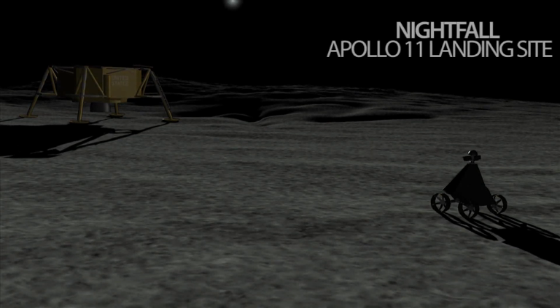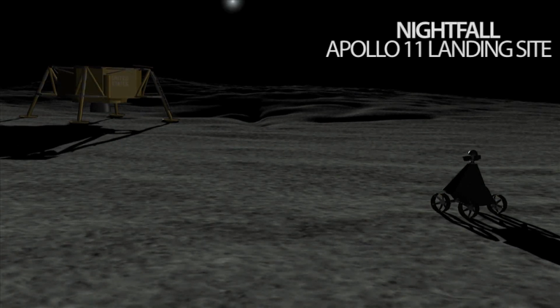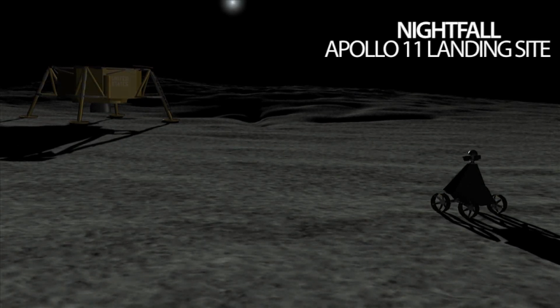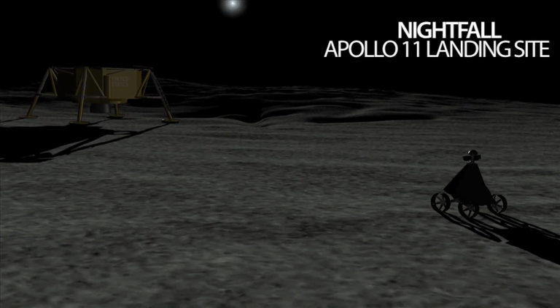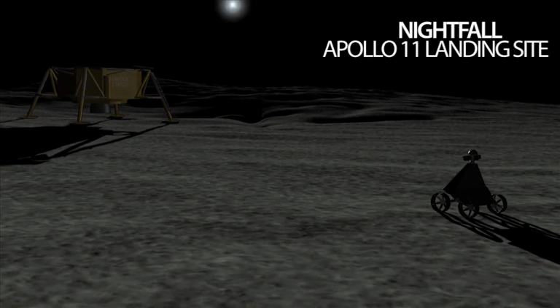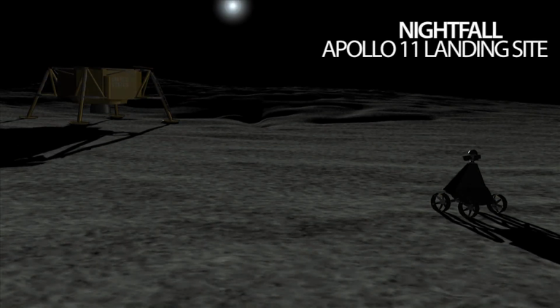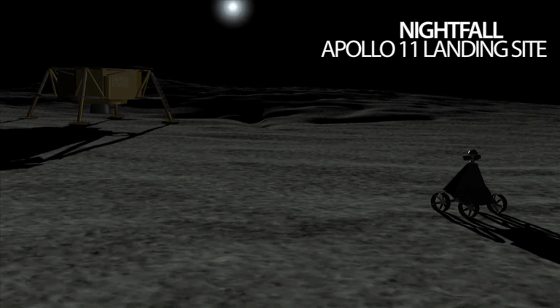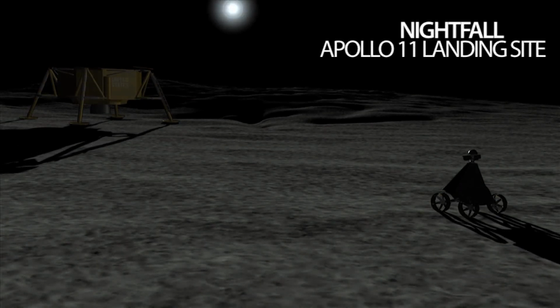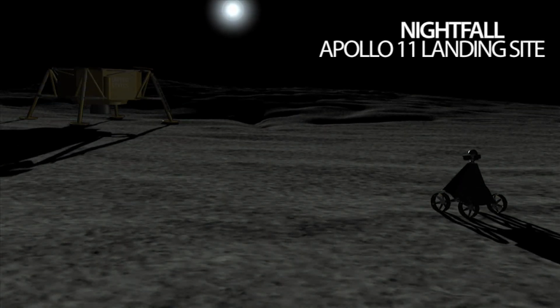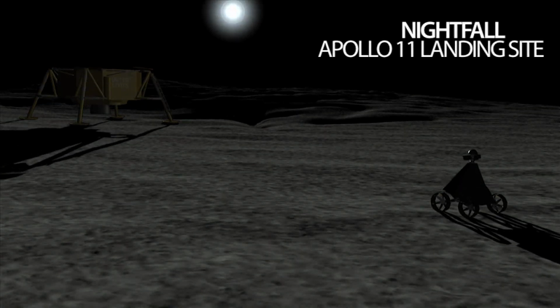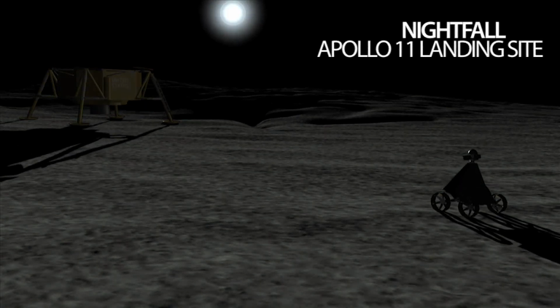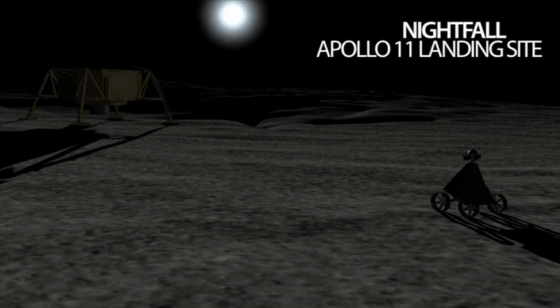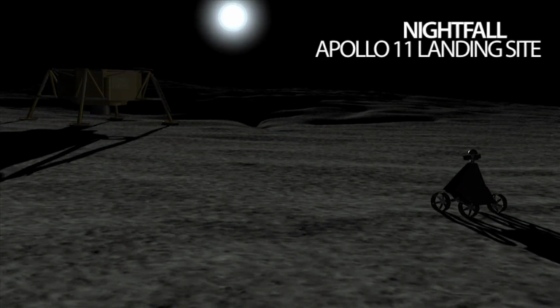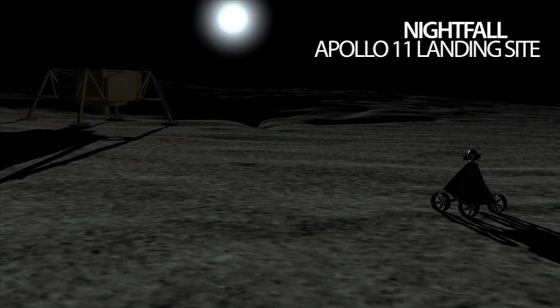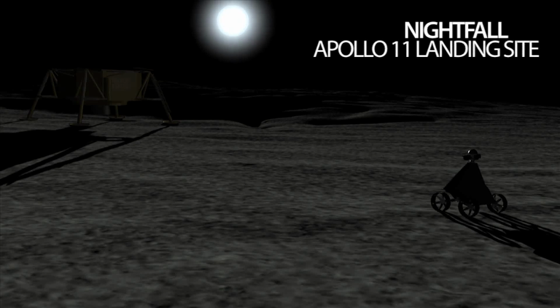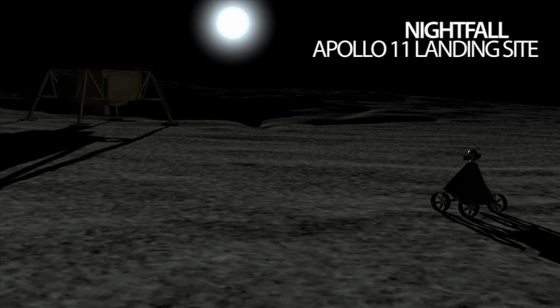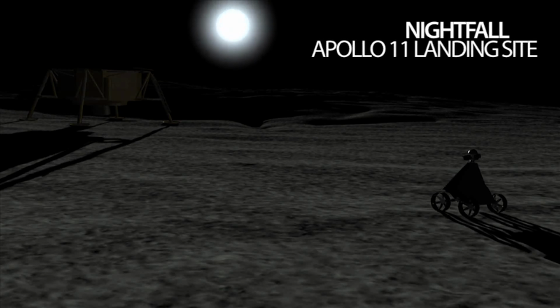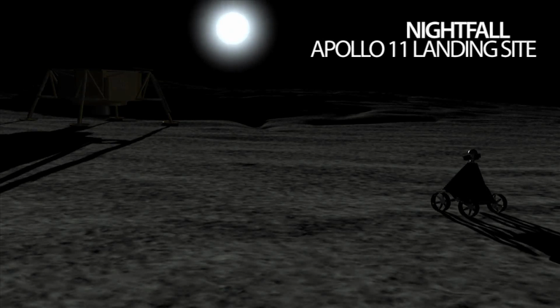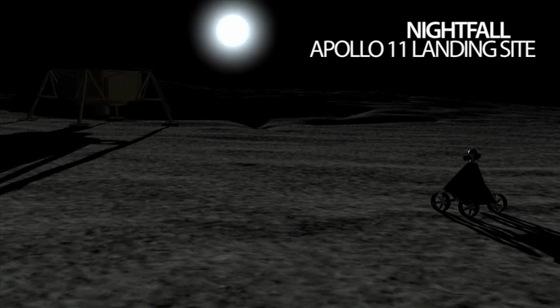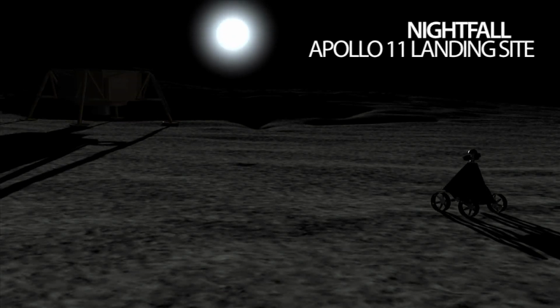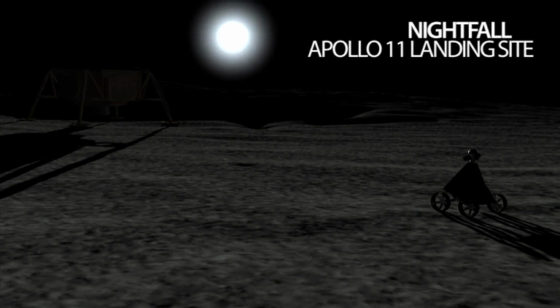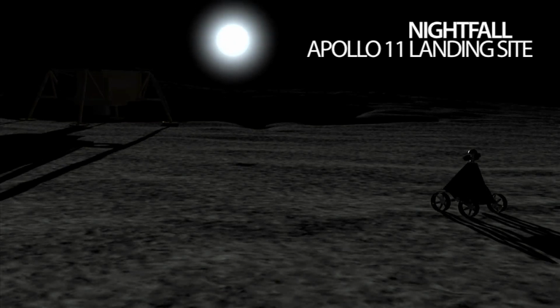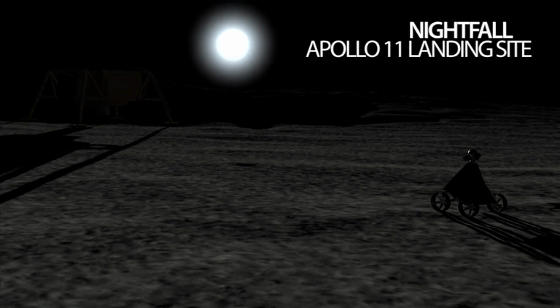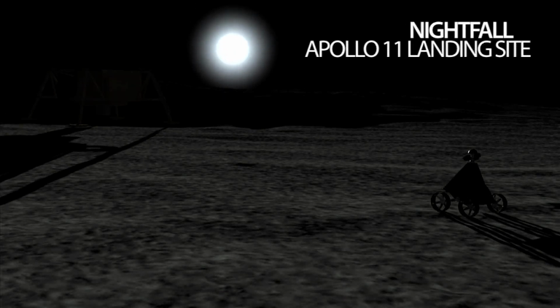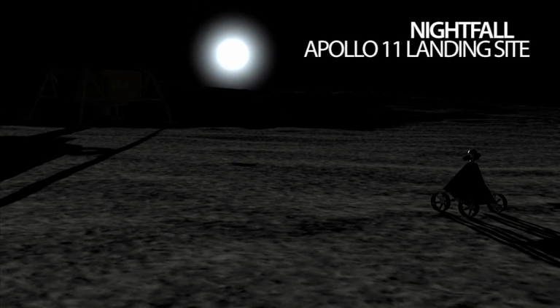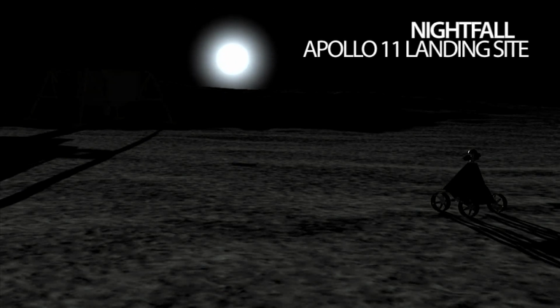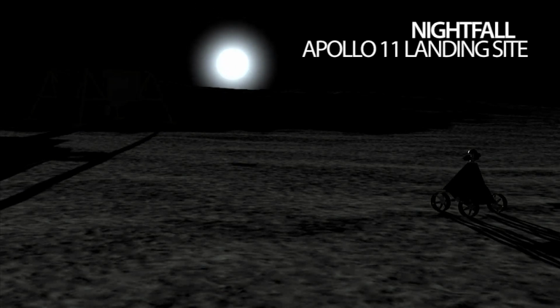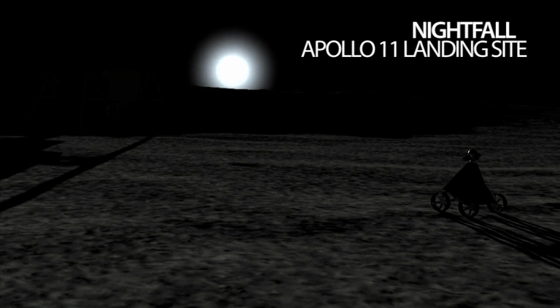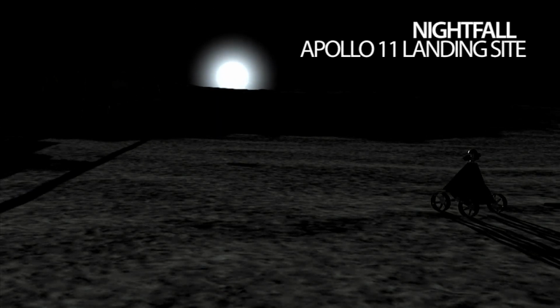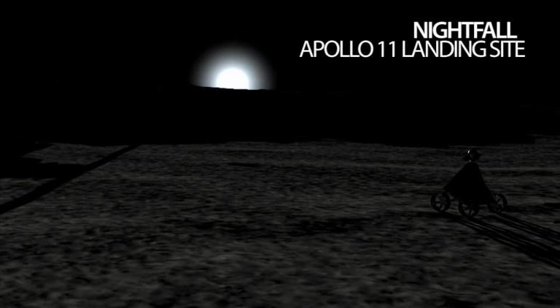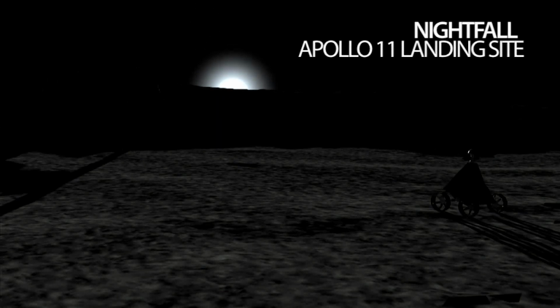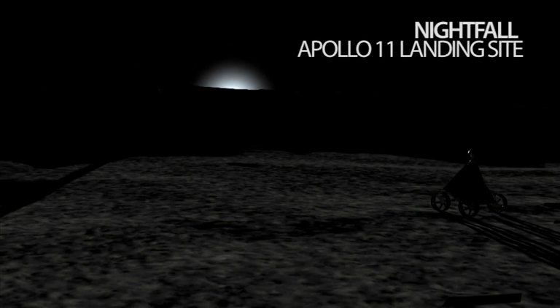Nightfall brings deep cold, two weeks of hibernation, and the hope to awaken at the next dawn.